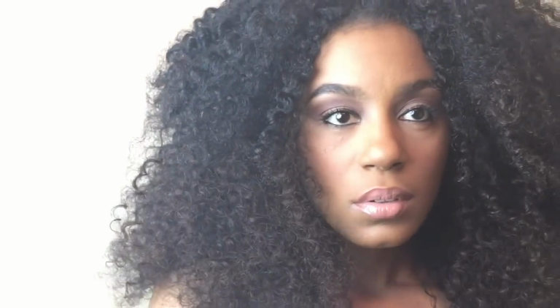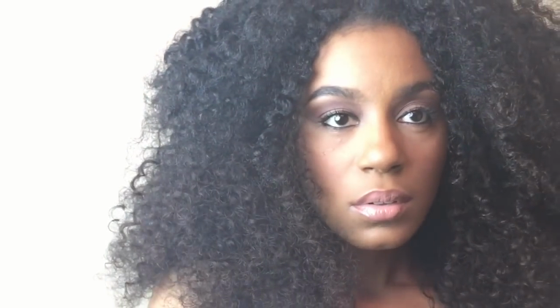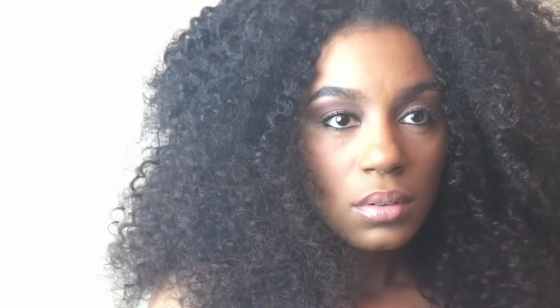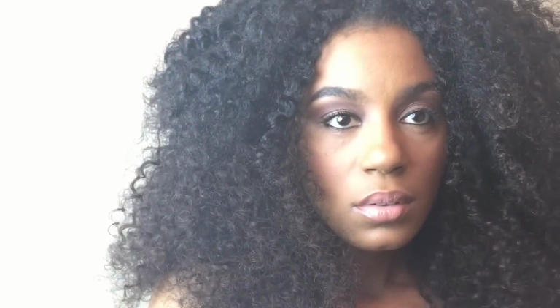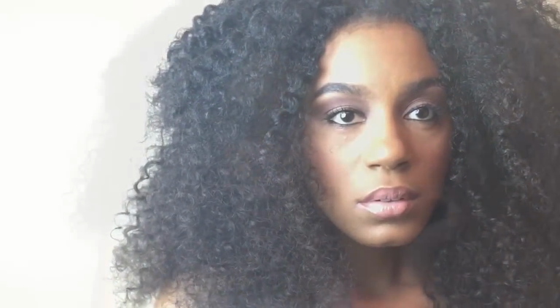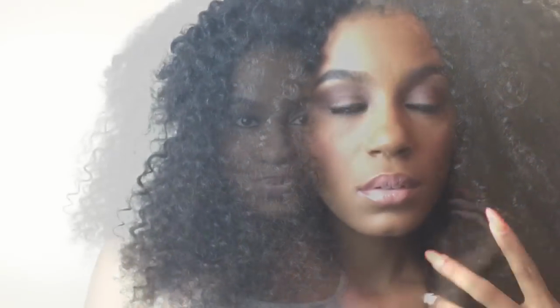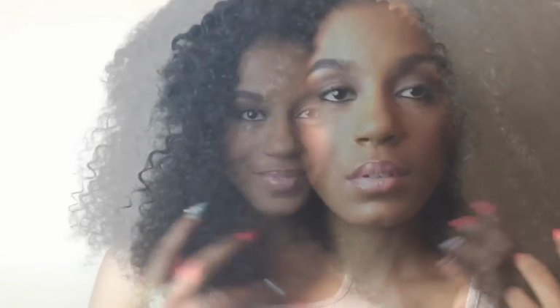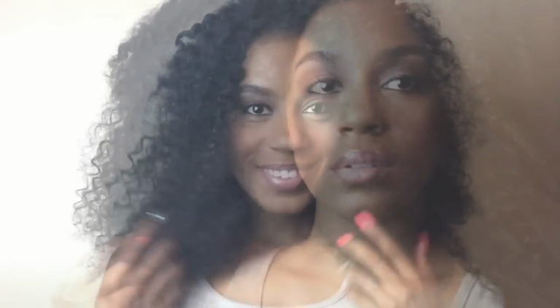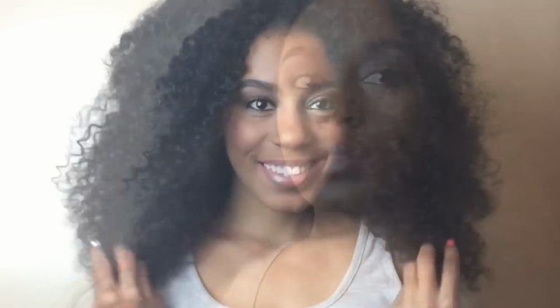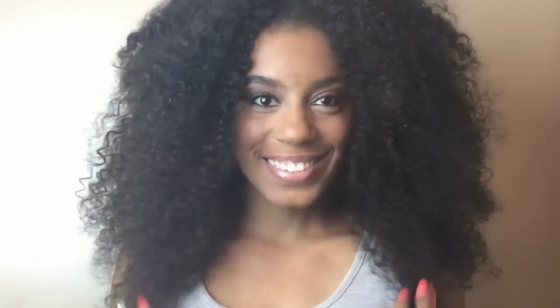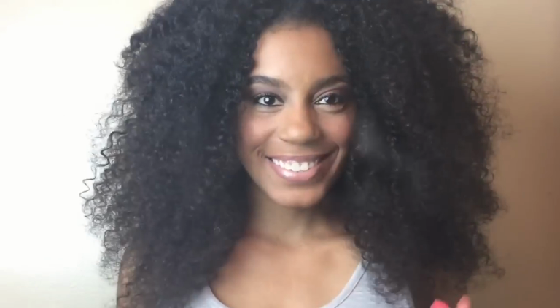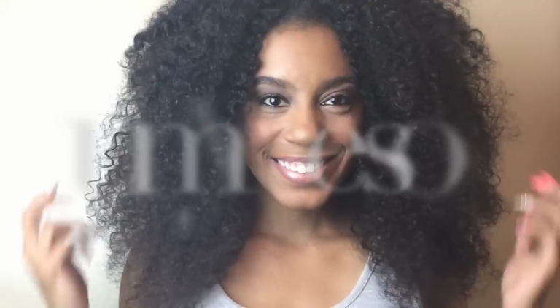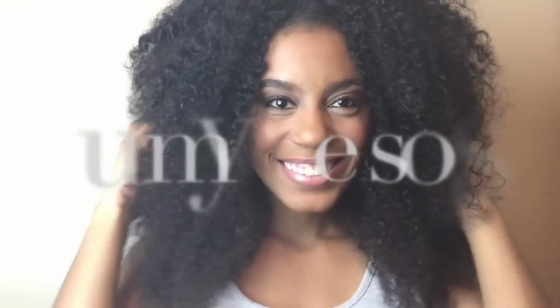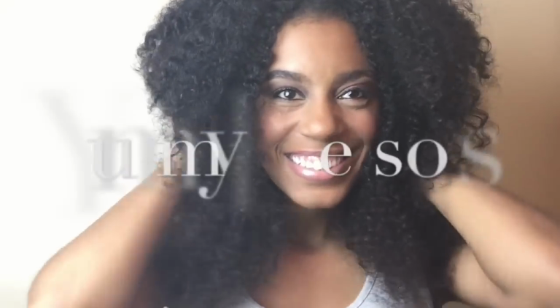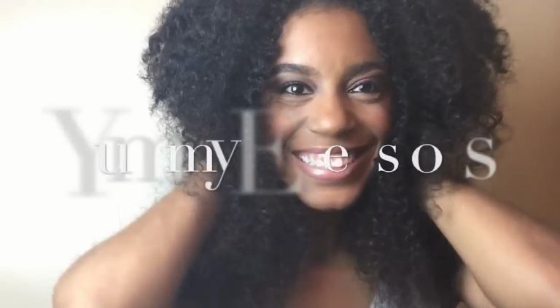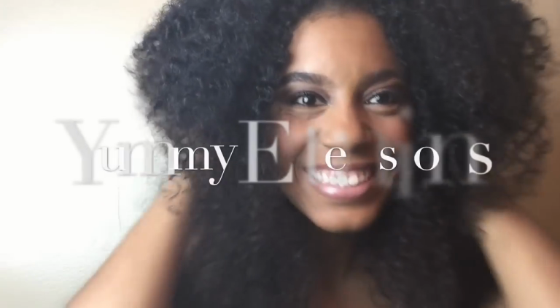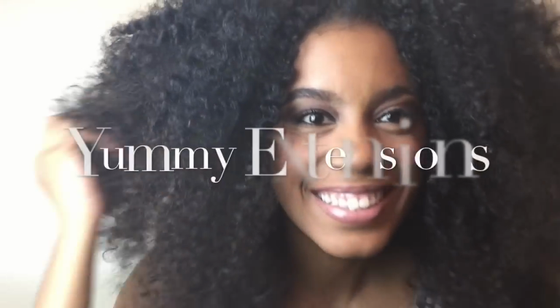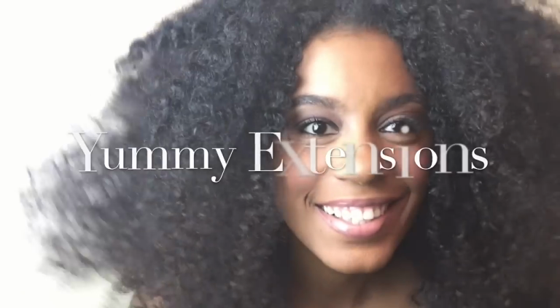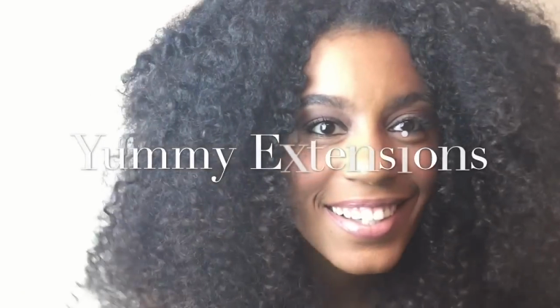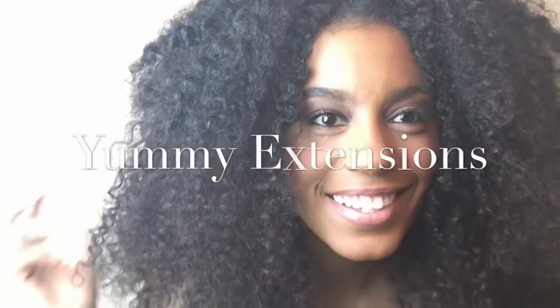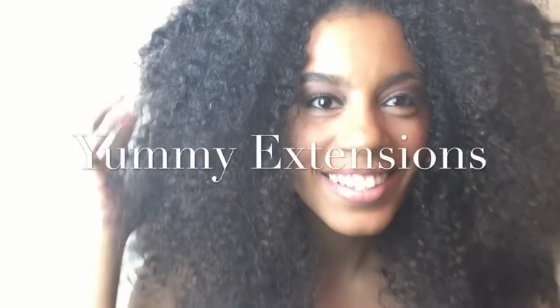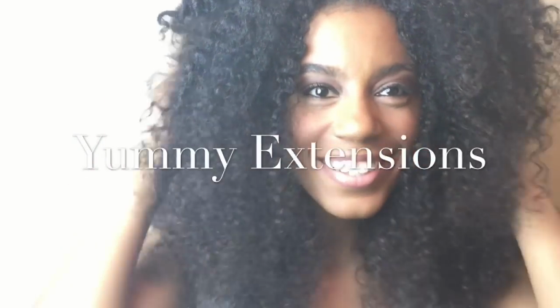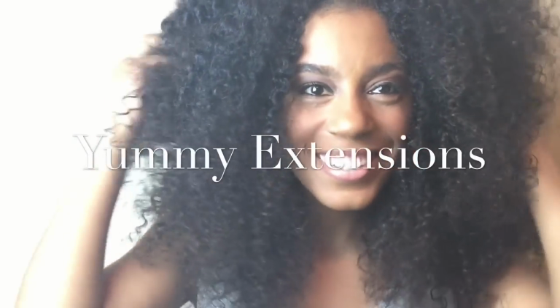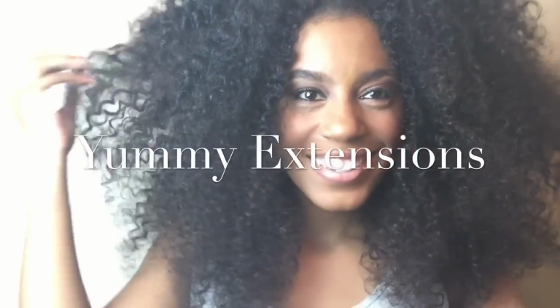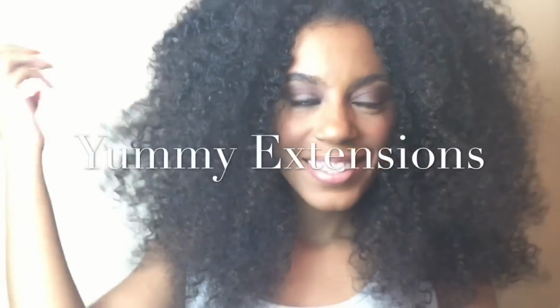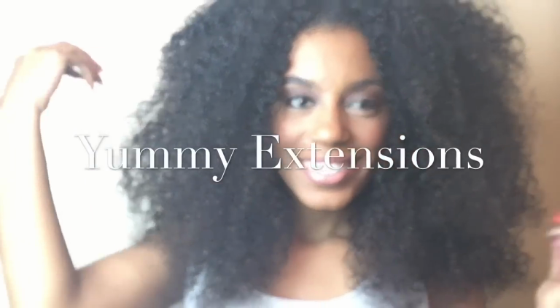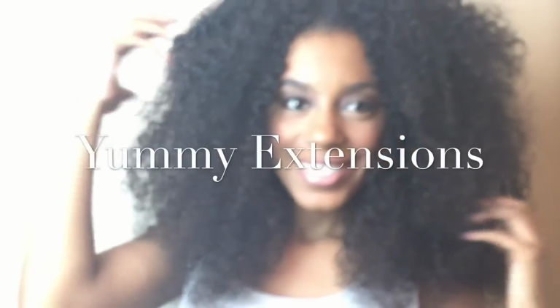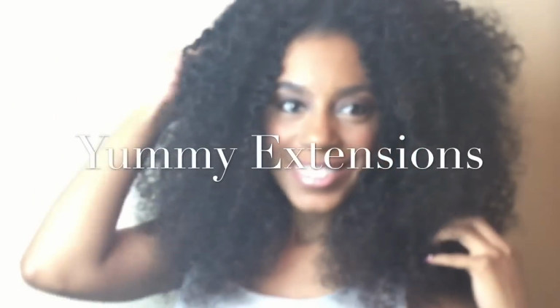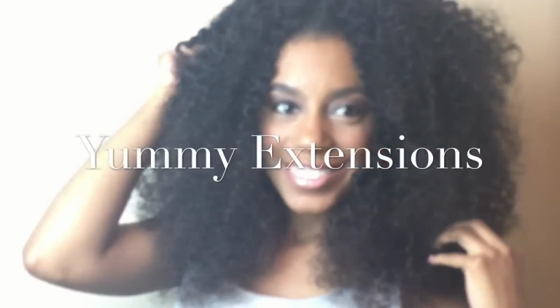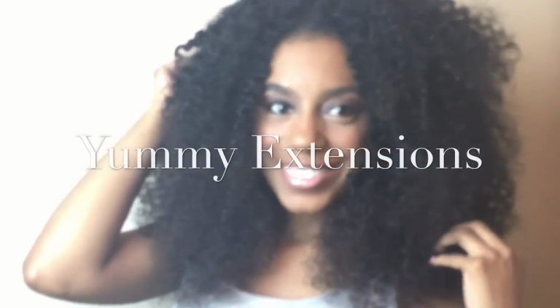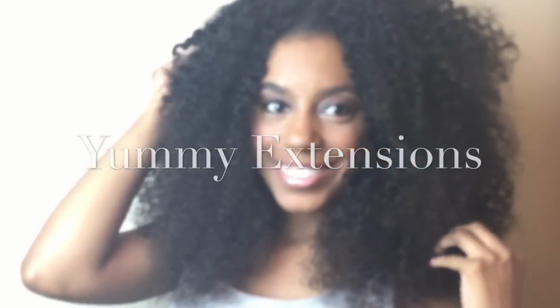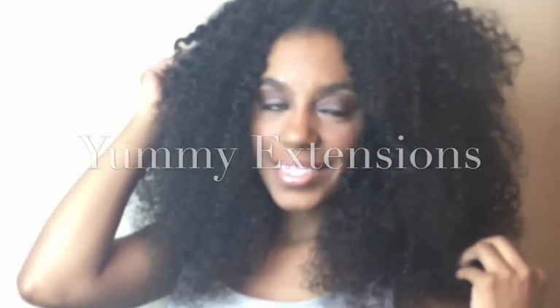Hey guys! If you want to see how I achieved this look using Yummy Extensions, stay tuned.